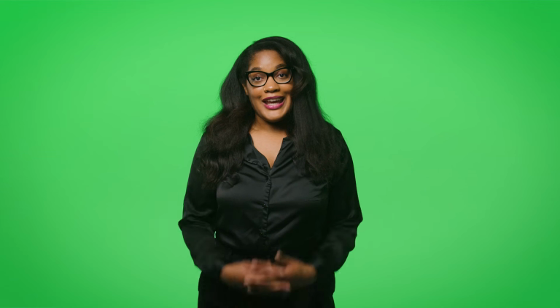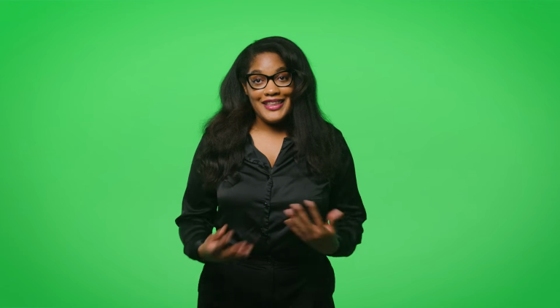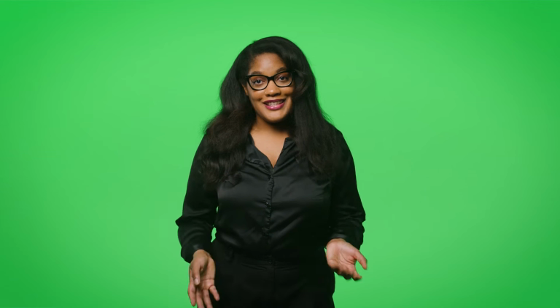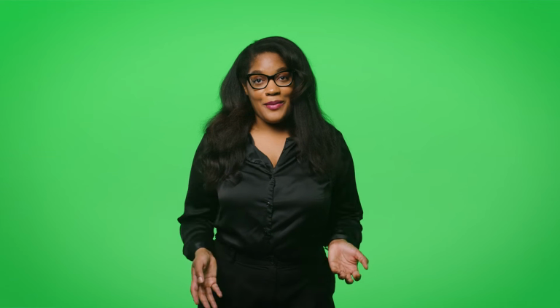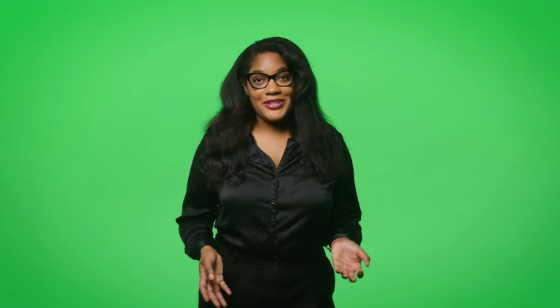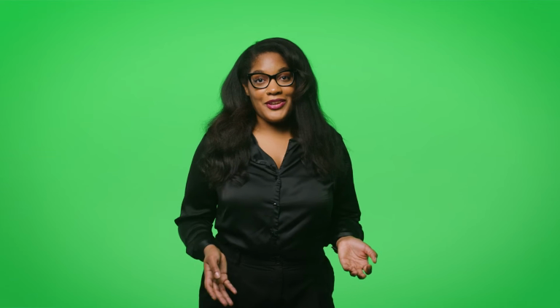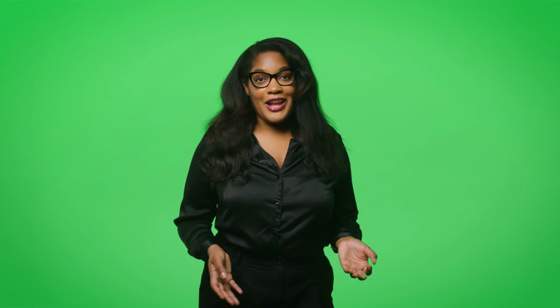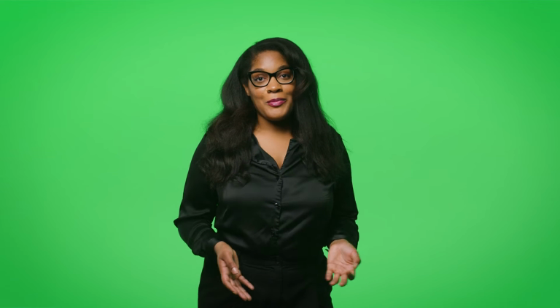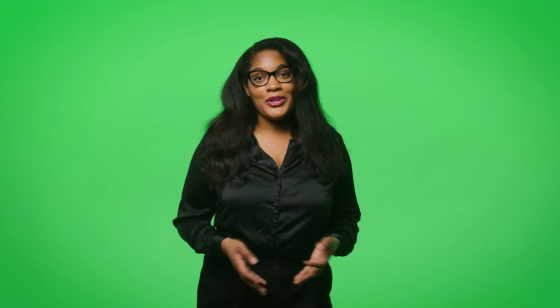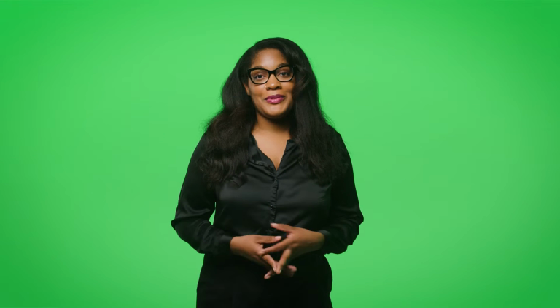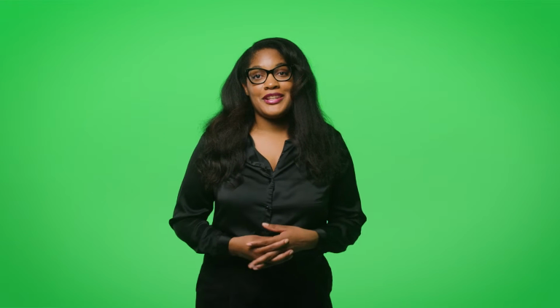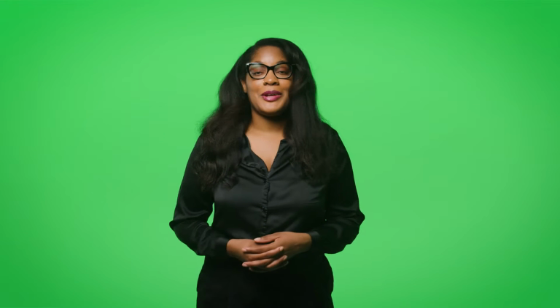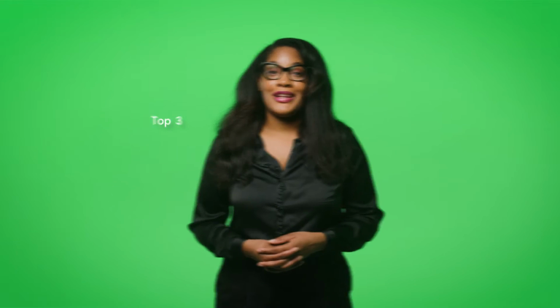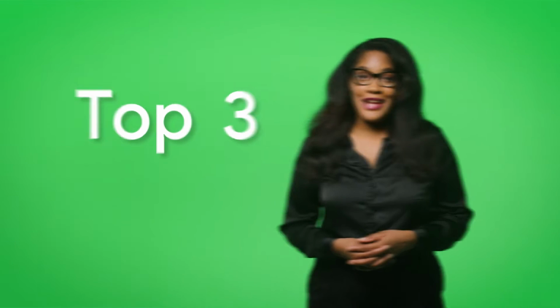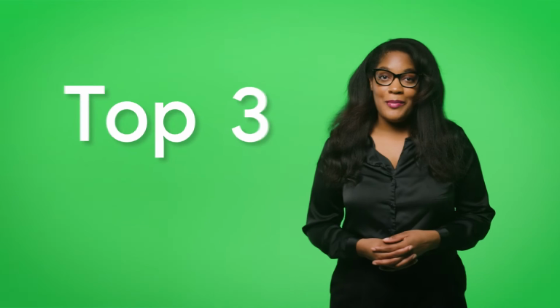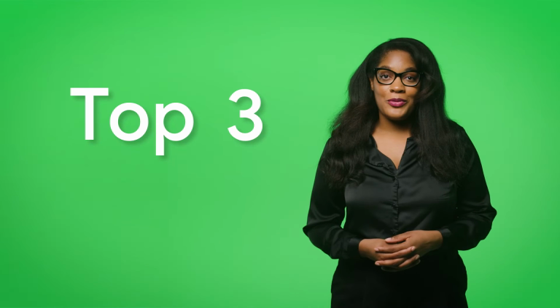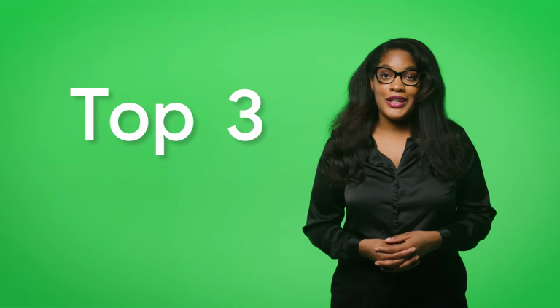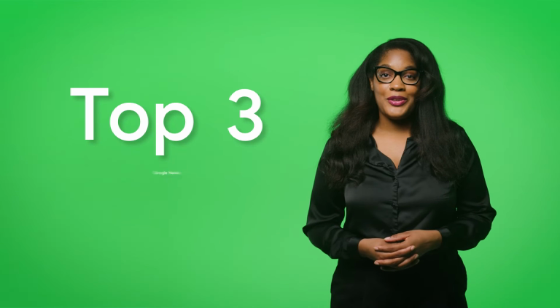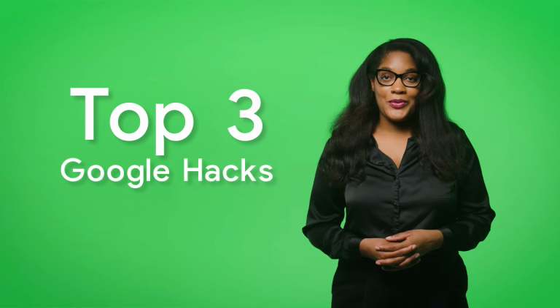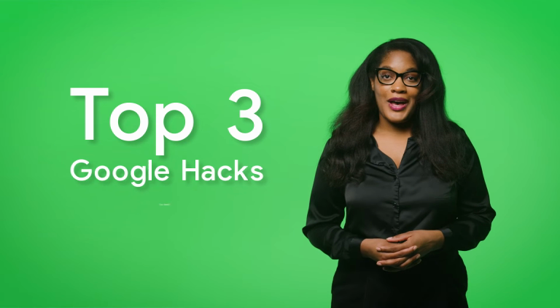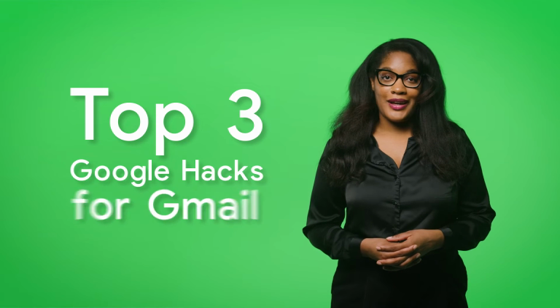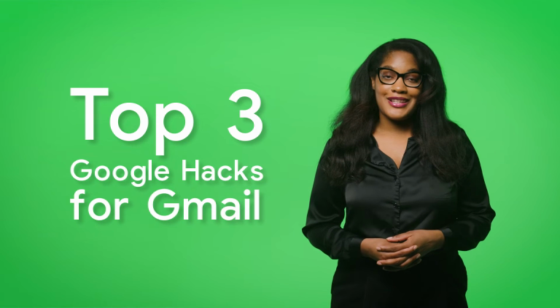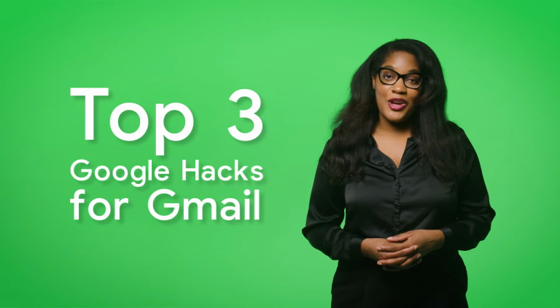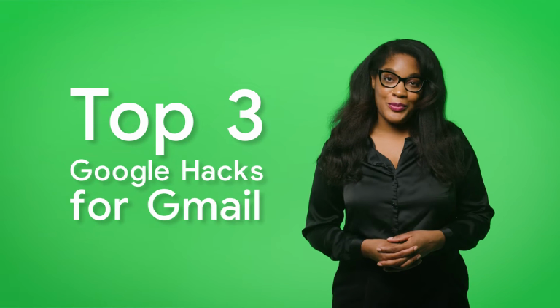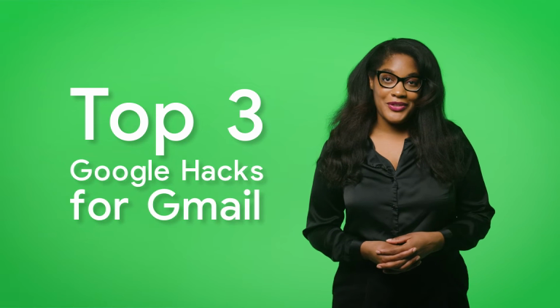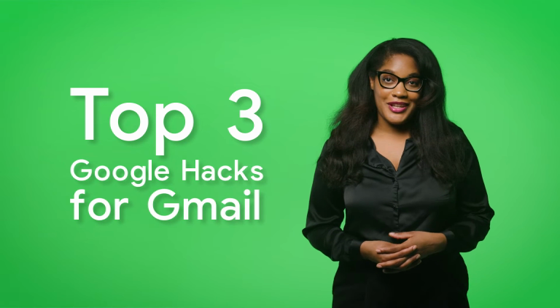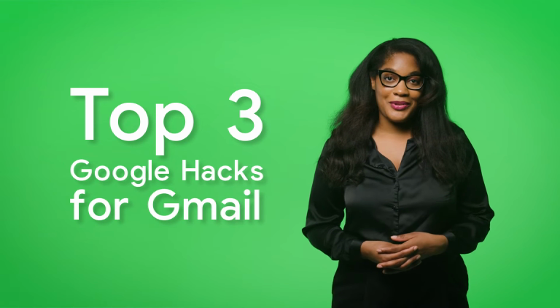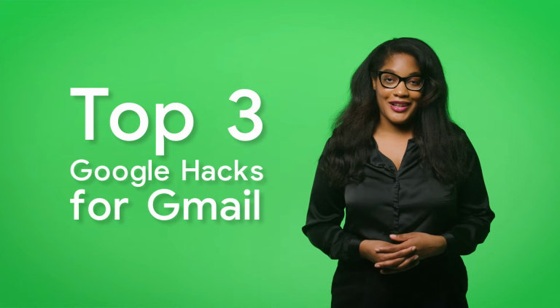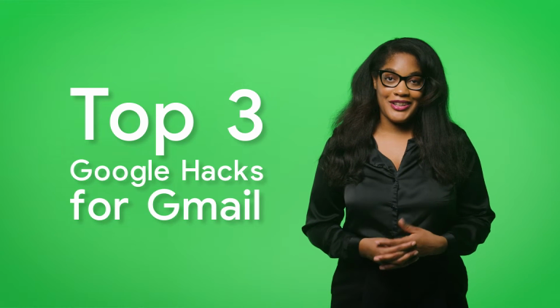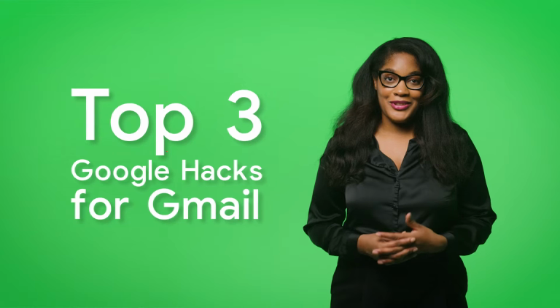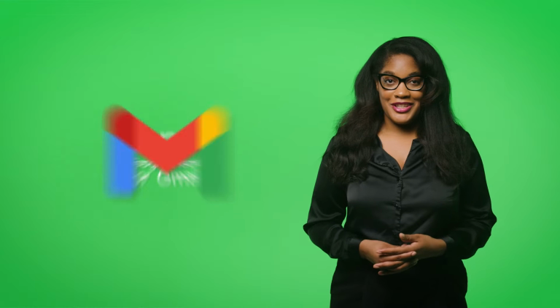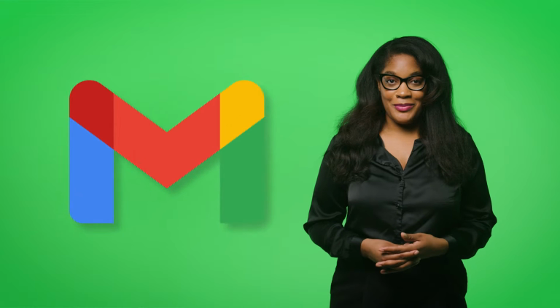In this episode, I'm going to be sharing my top three Google hacks to help you stay productive with Gmail.